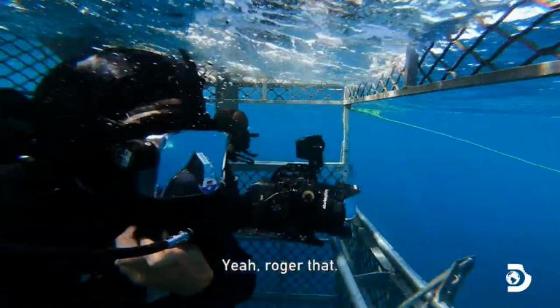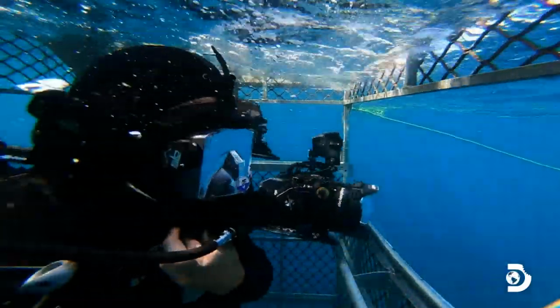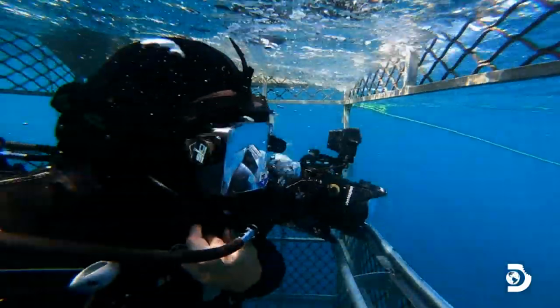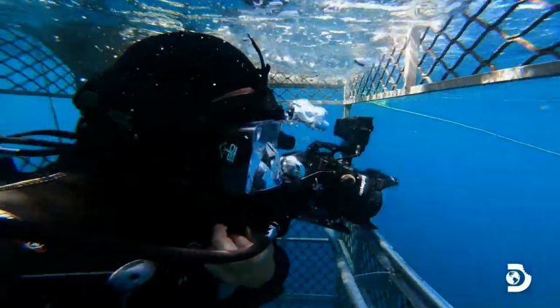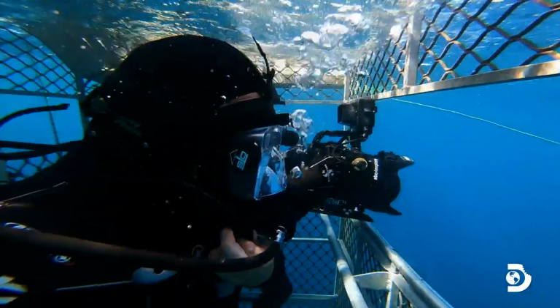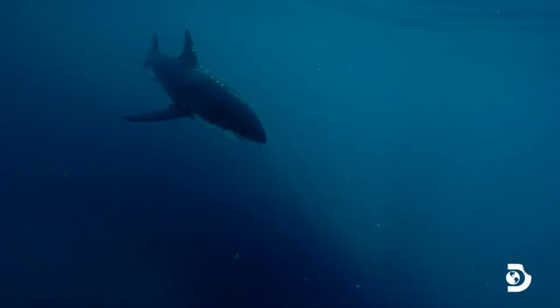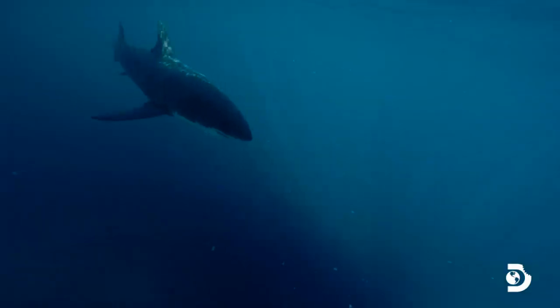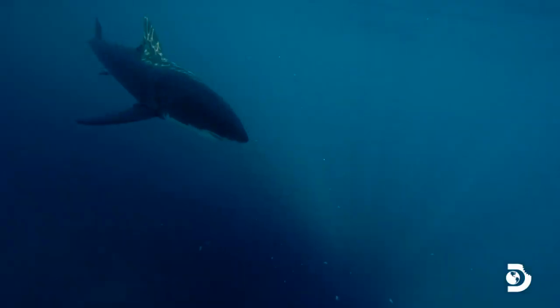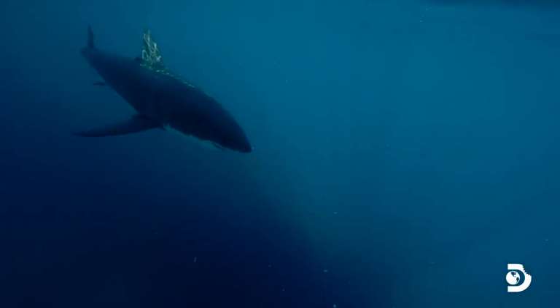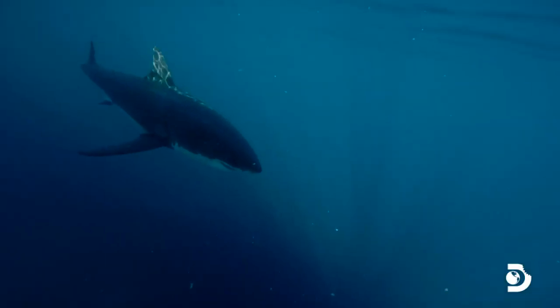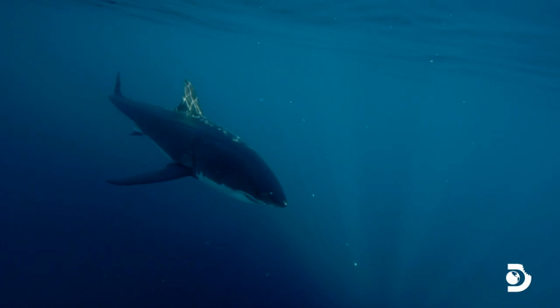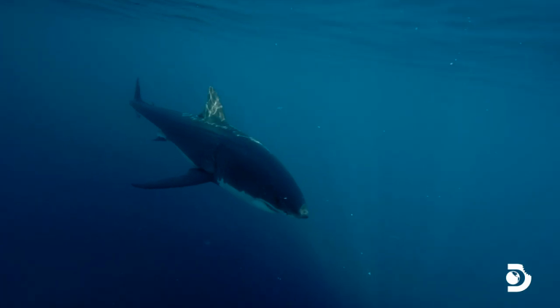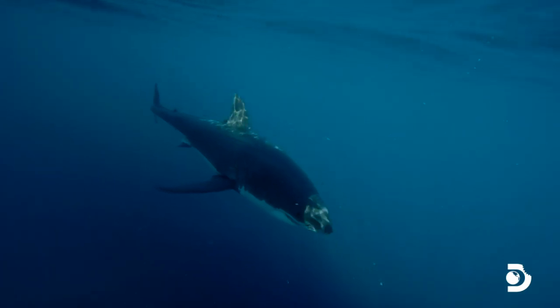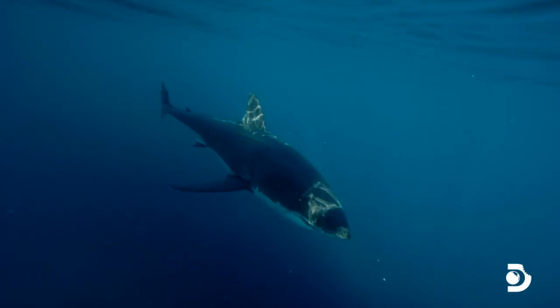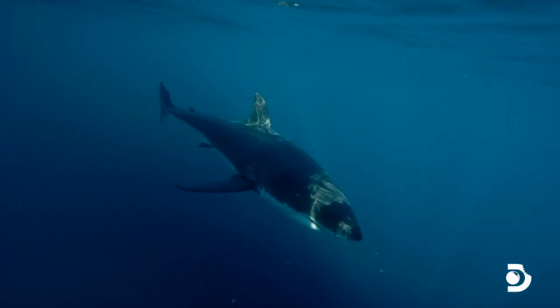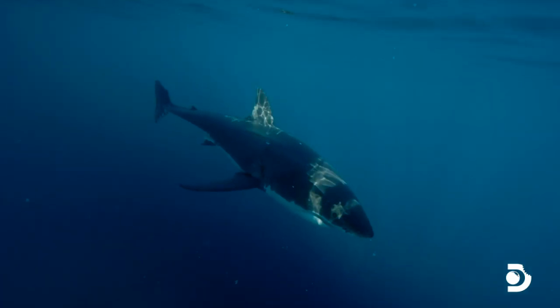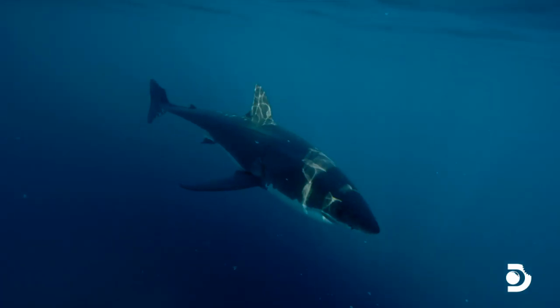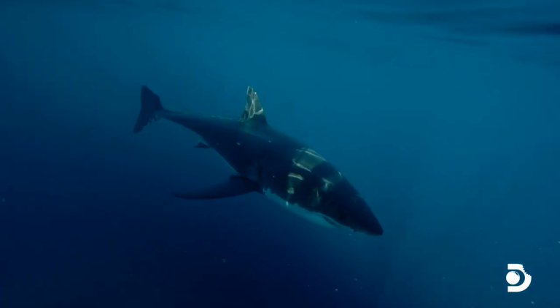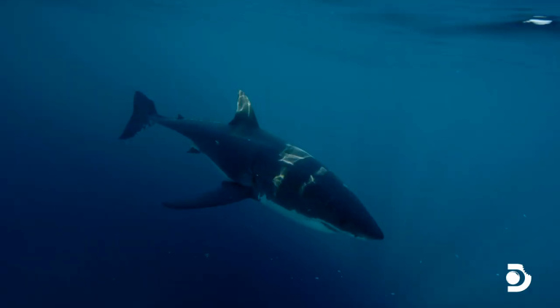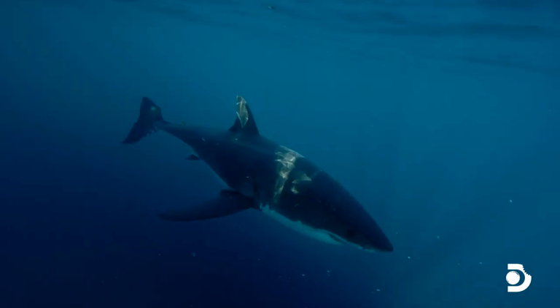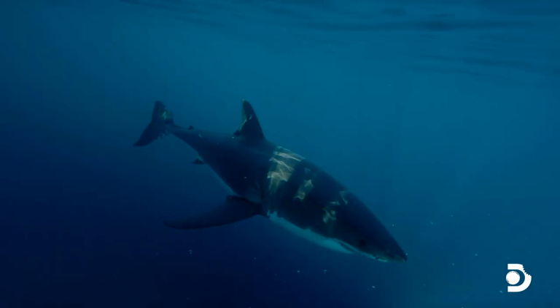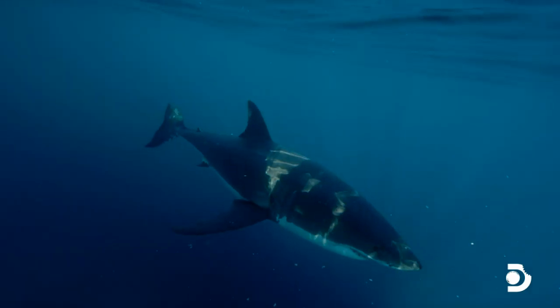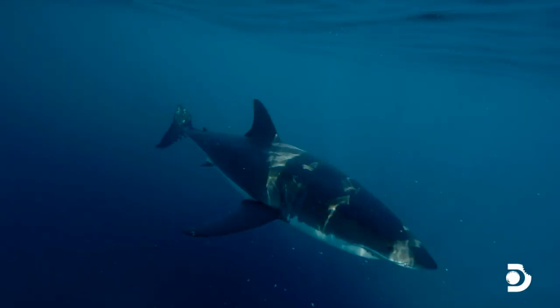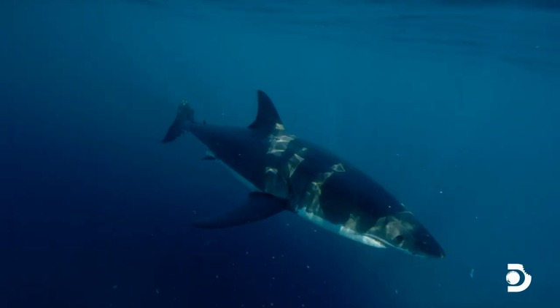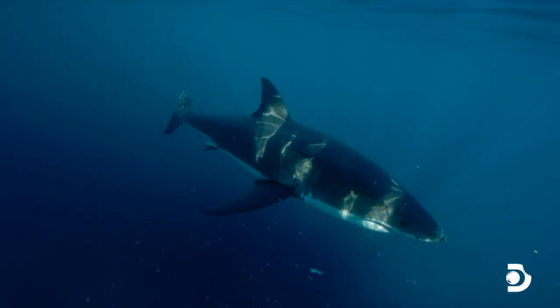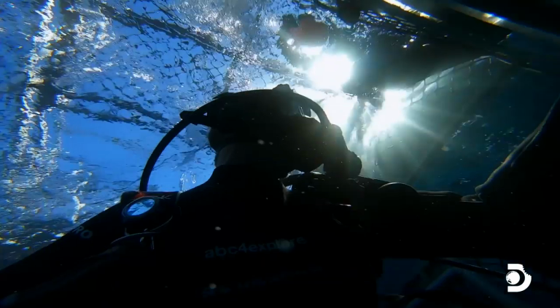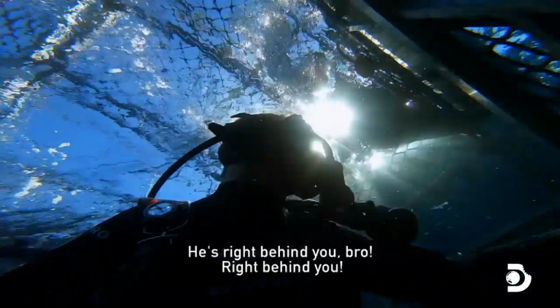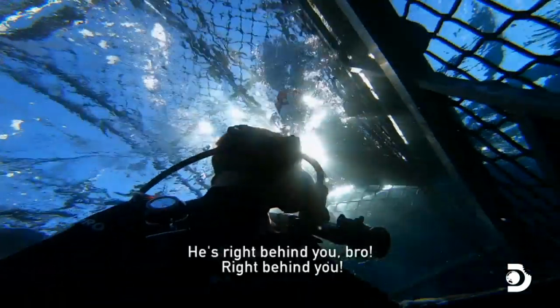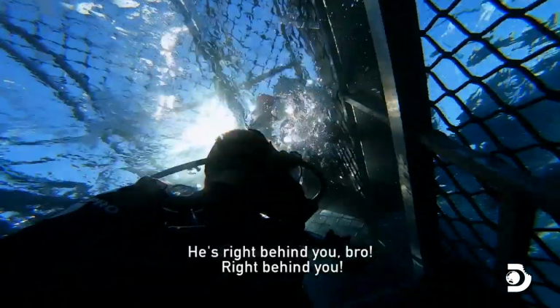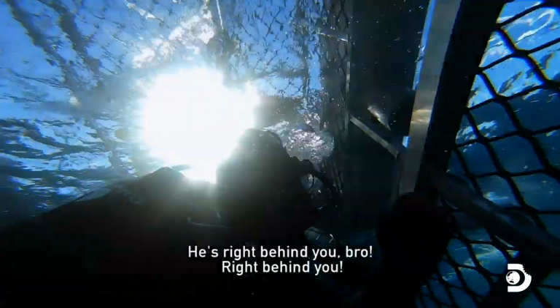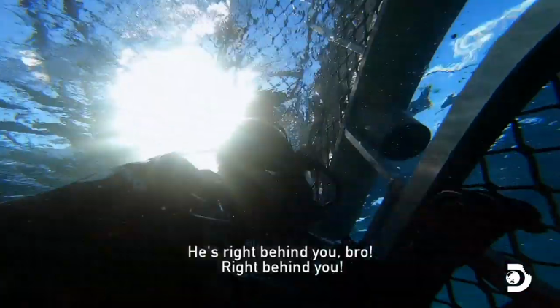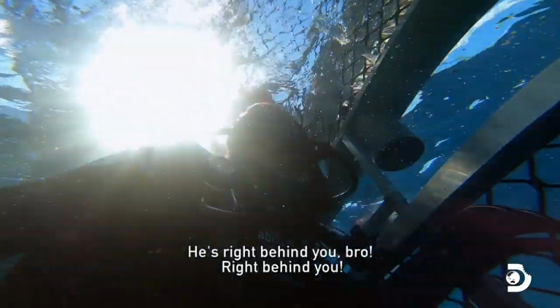To deploy the tag, they must get within arm's reach of the shark. Station — right behind you.